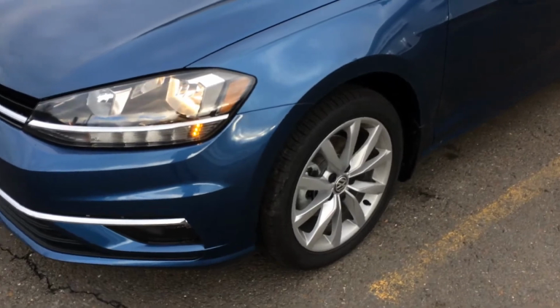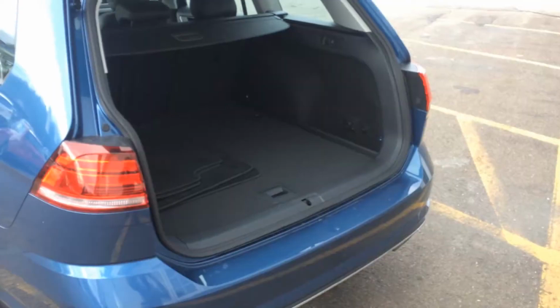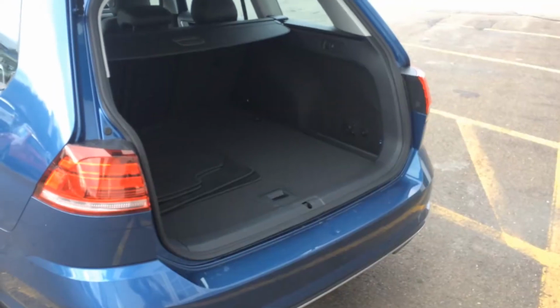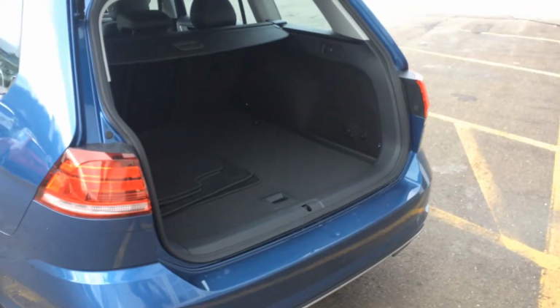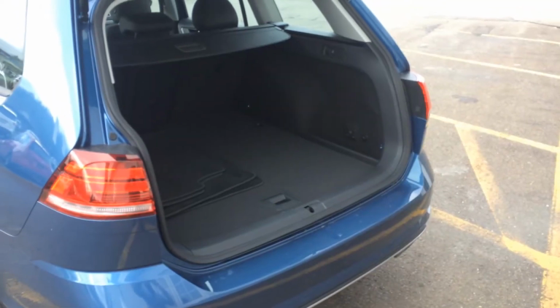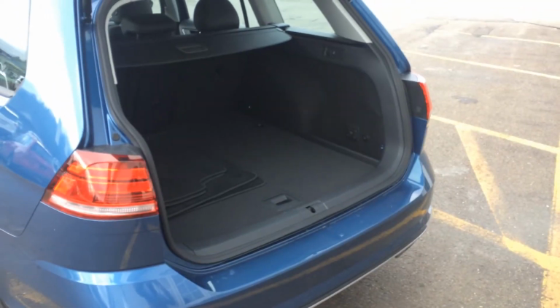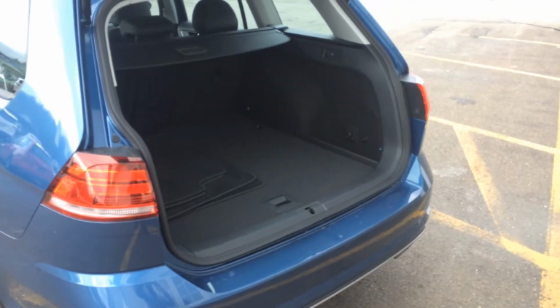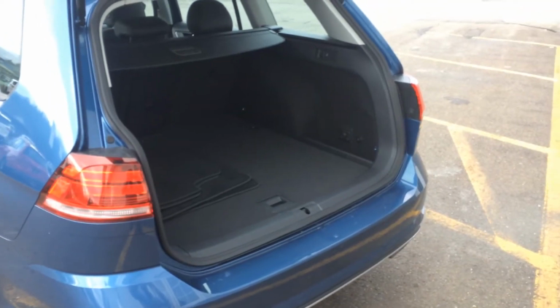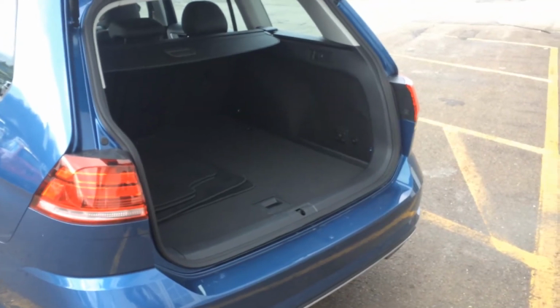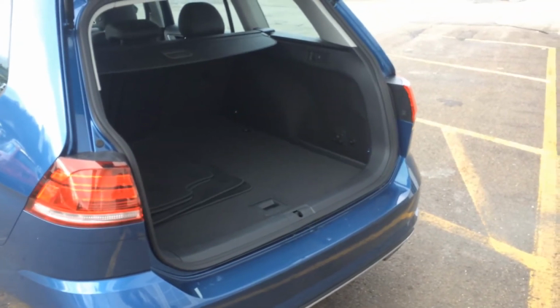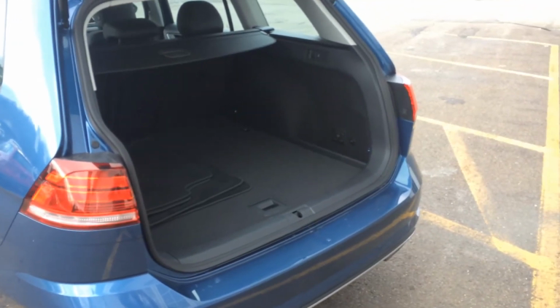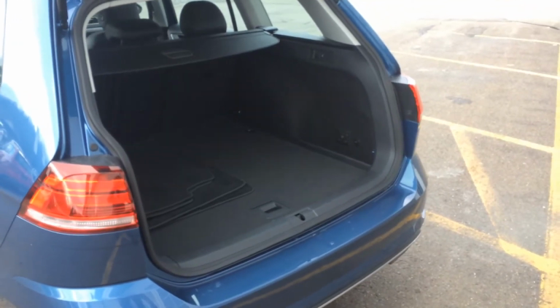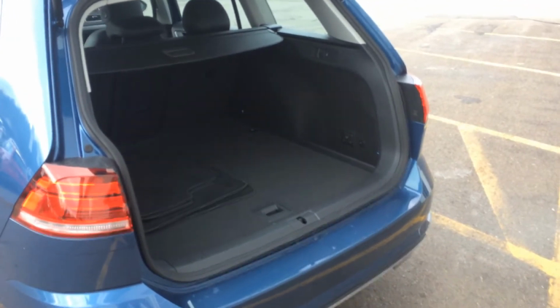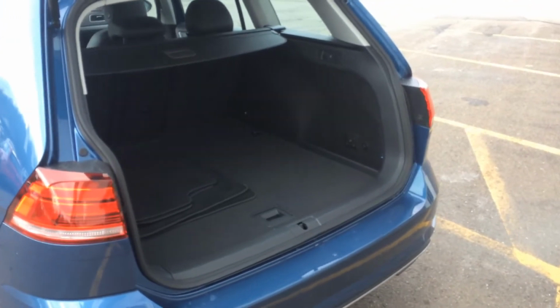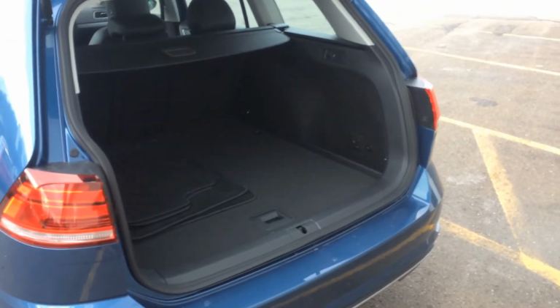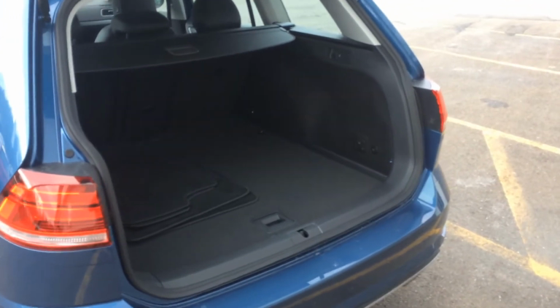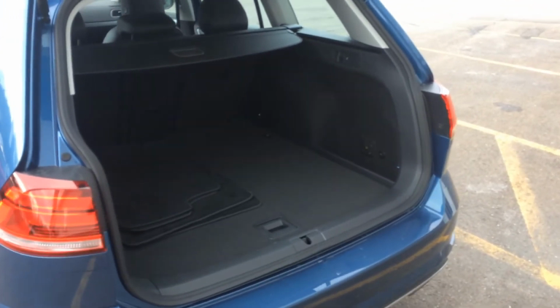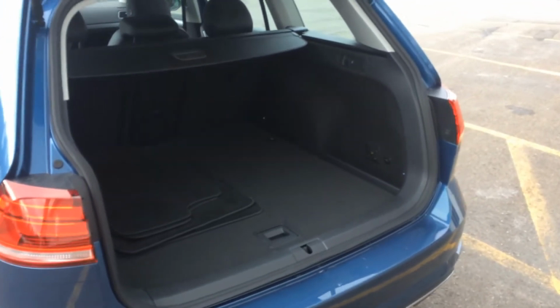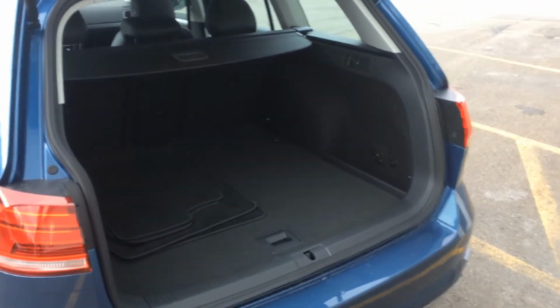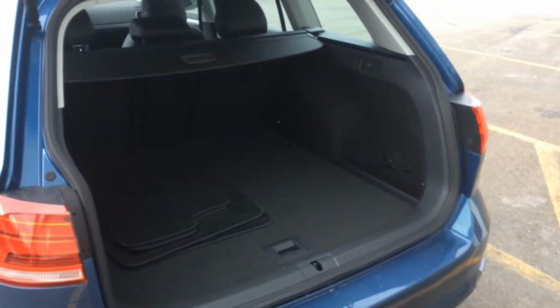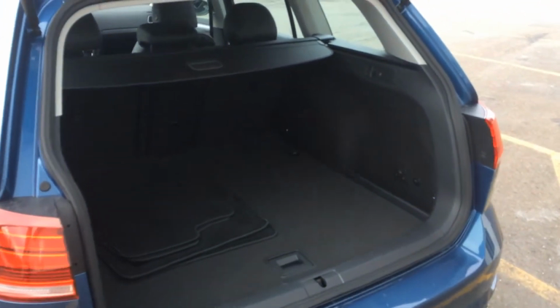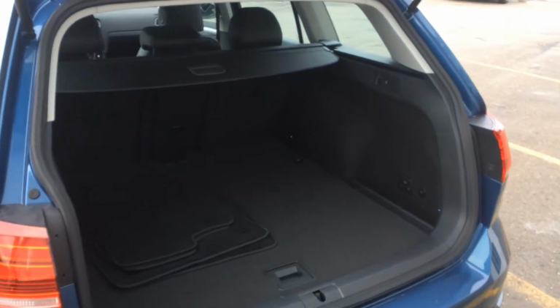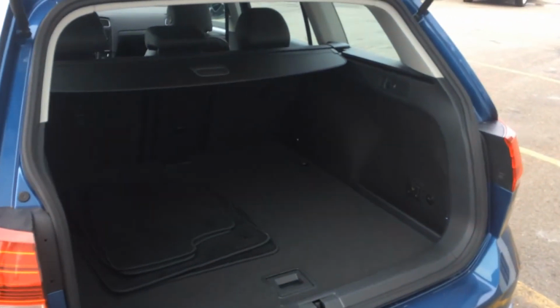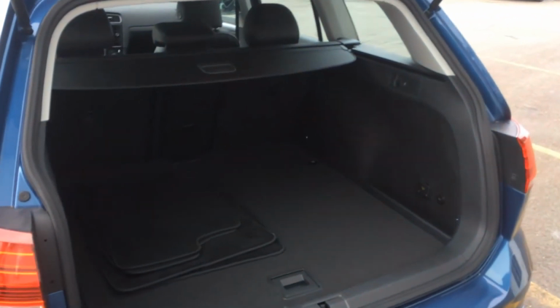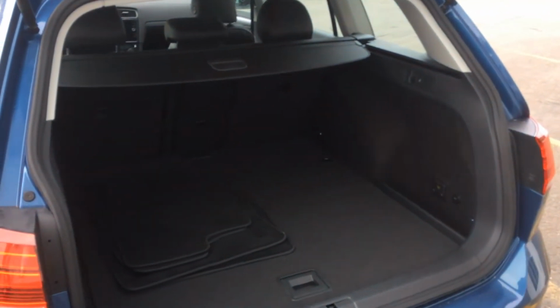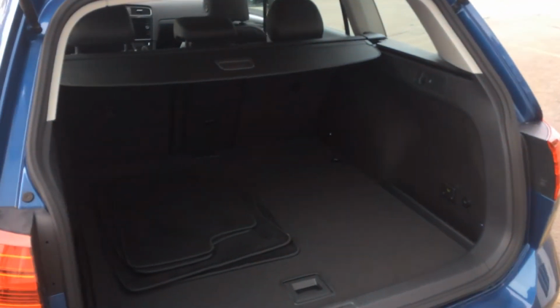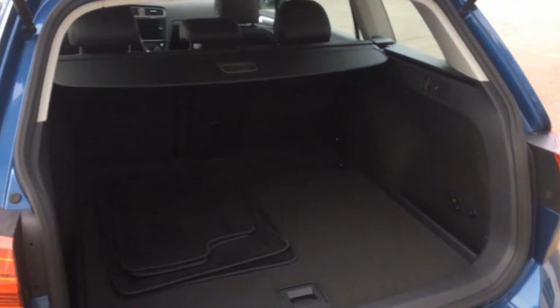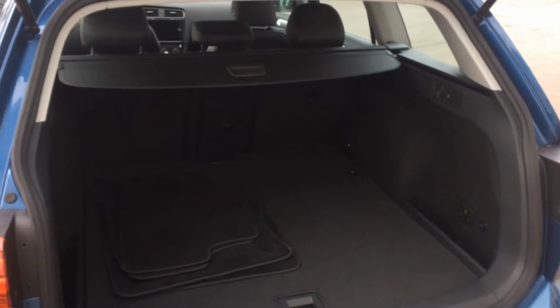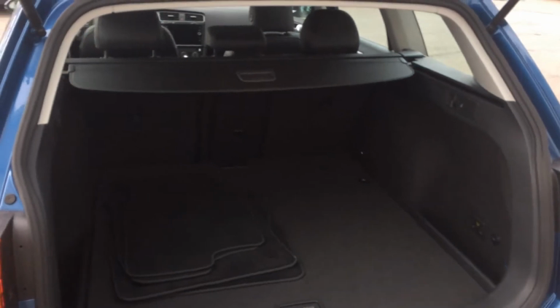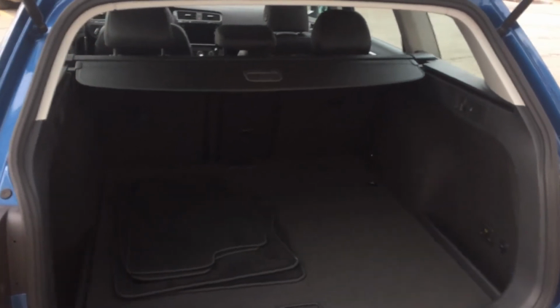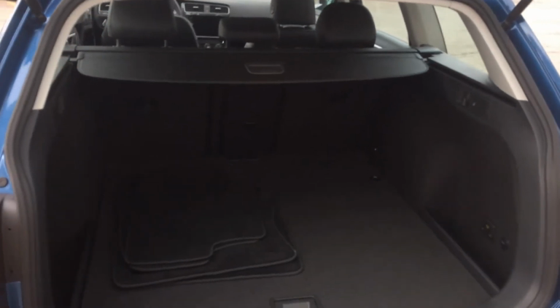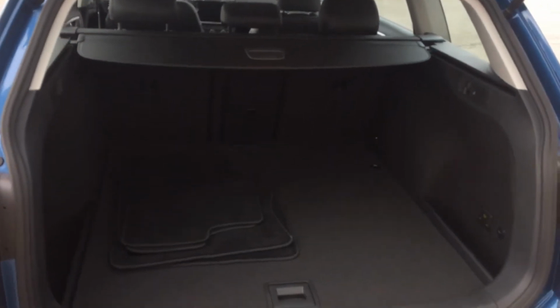This hatchback offers loads of cargo space, with the option to fold down your back seats and create even more room.